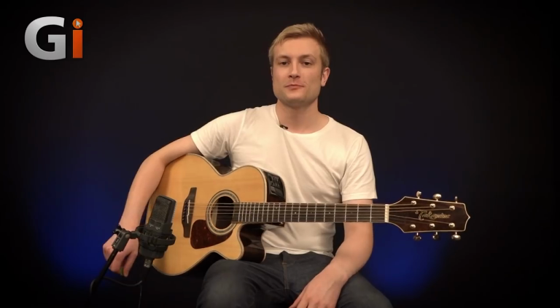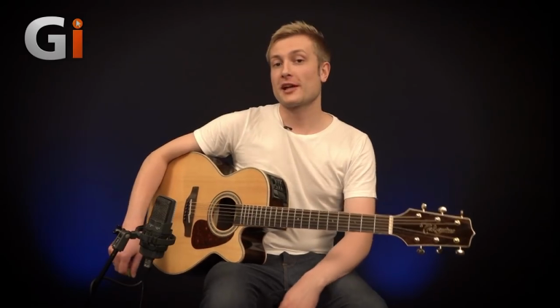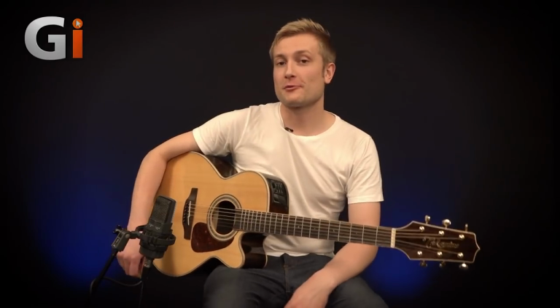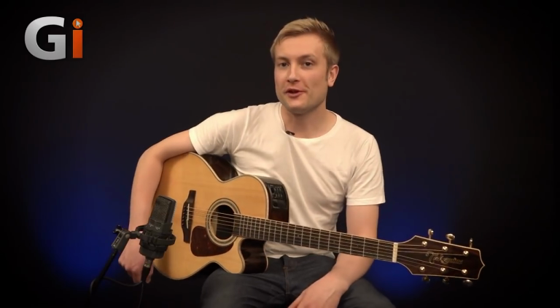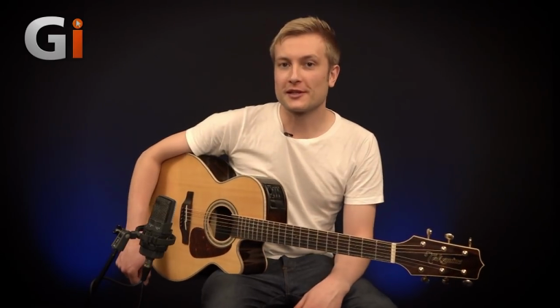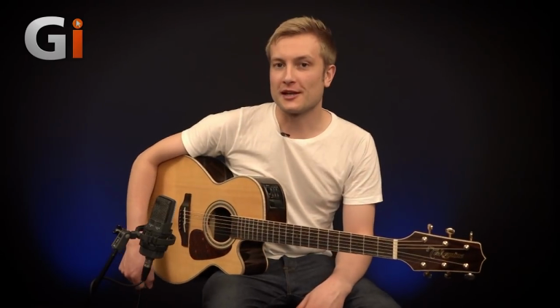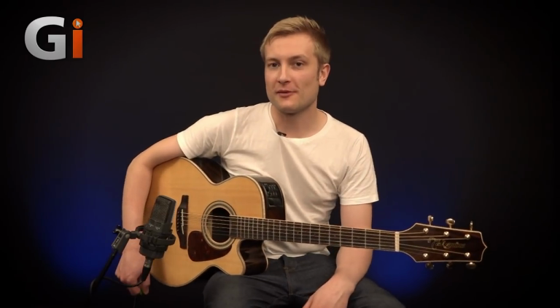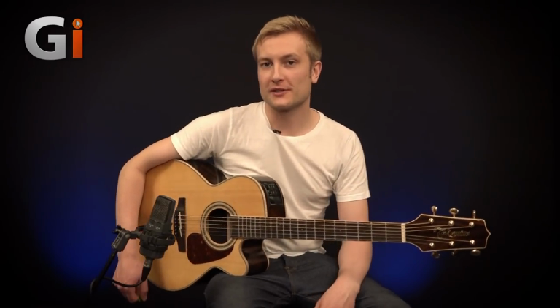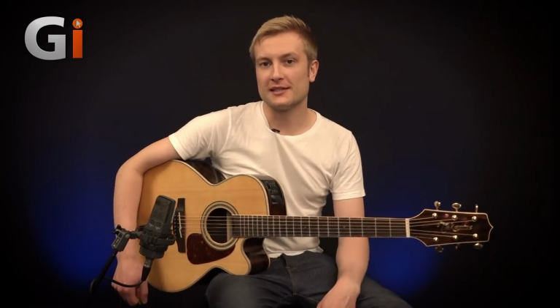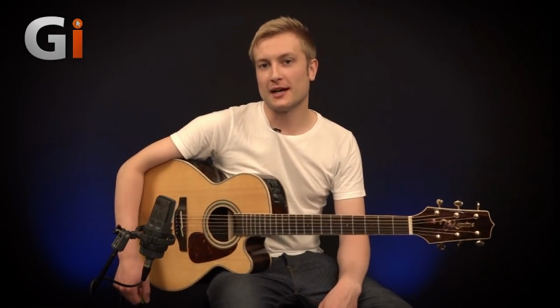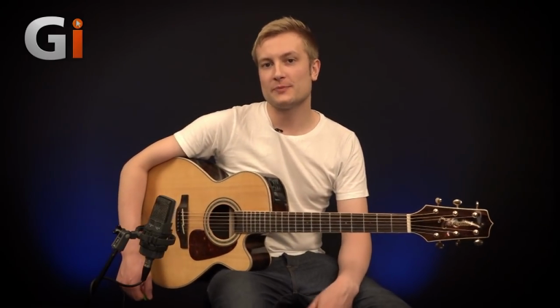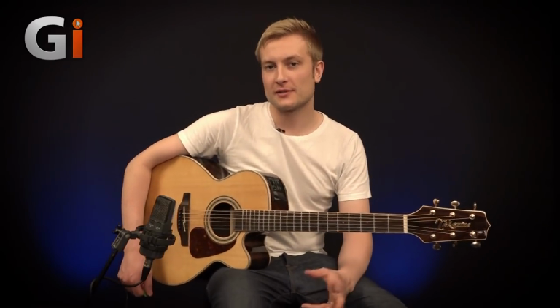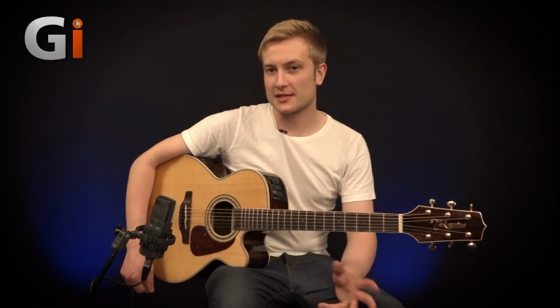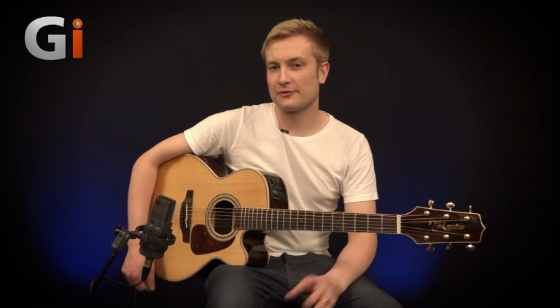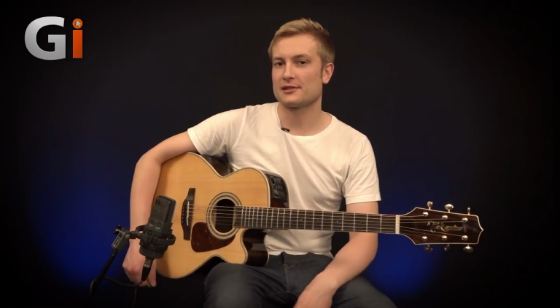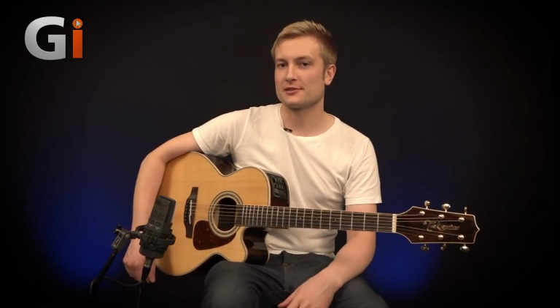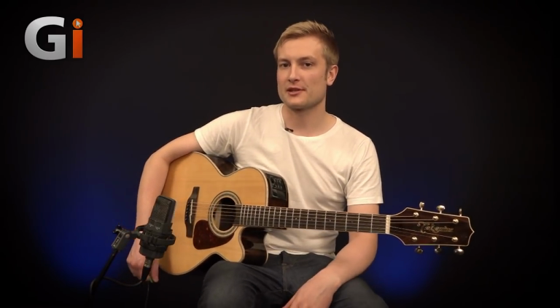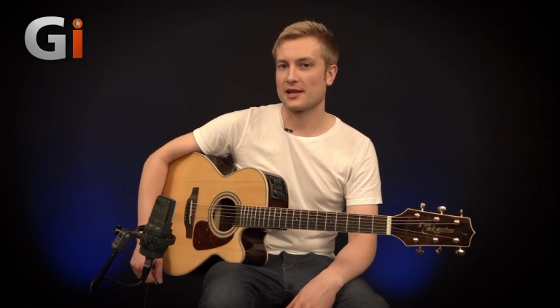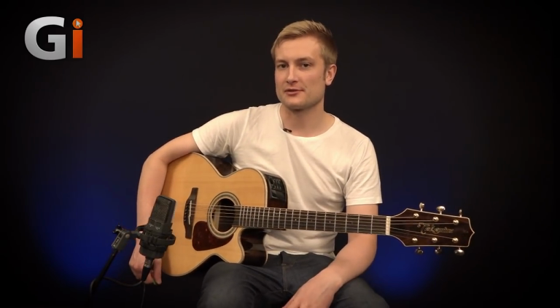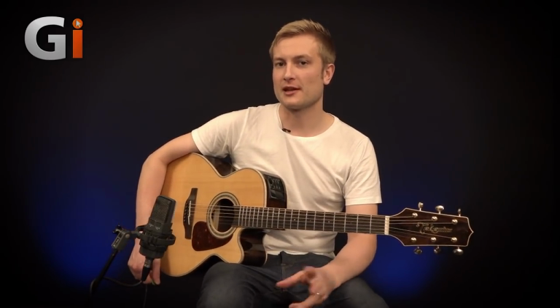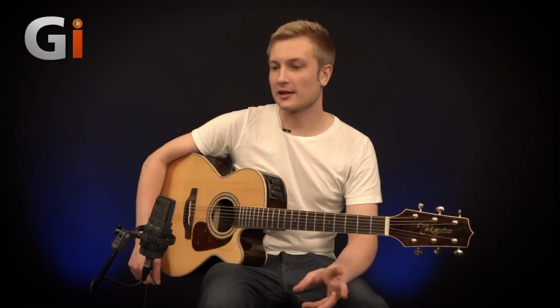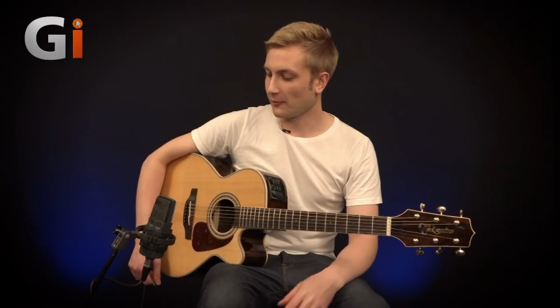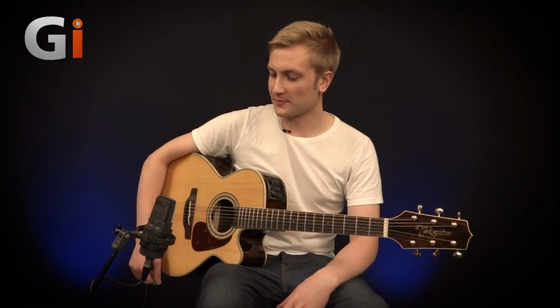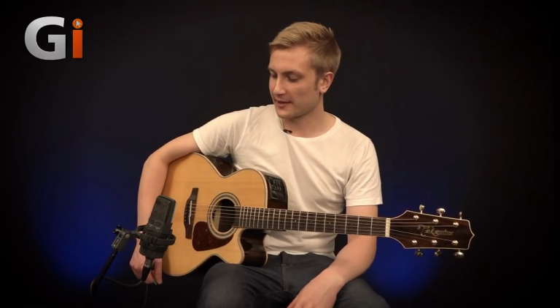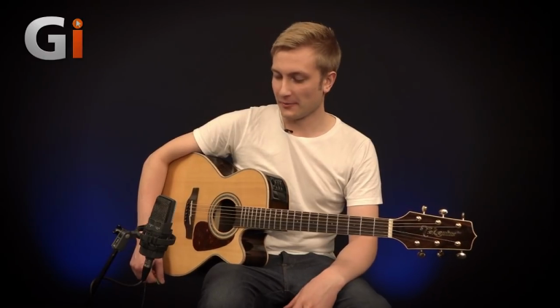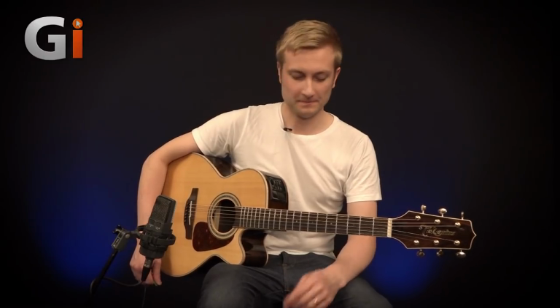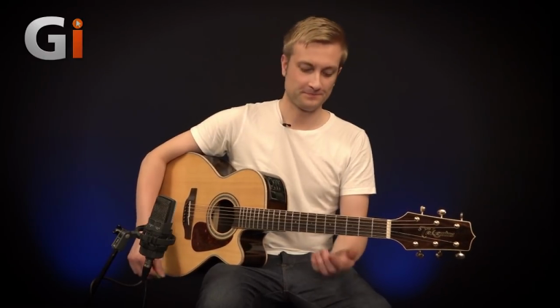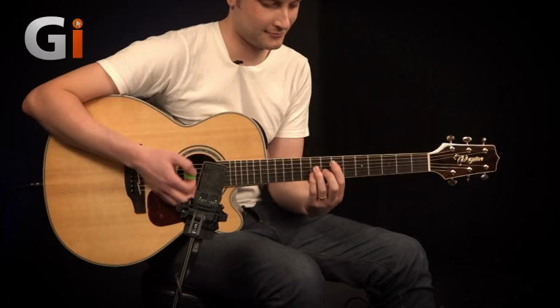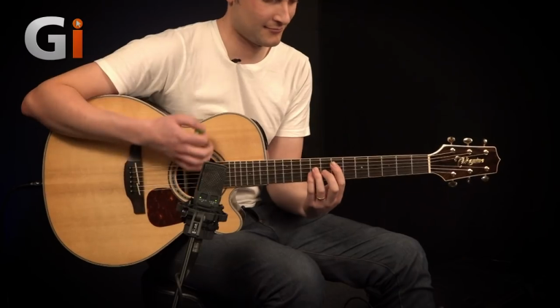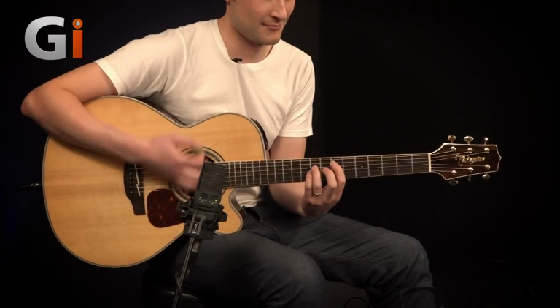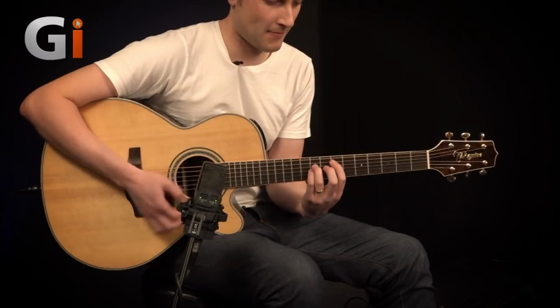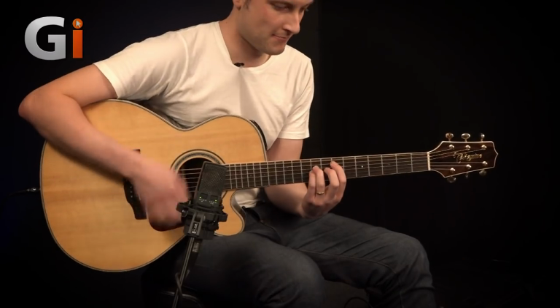So we've heard the guitar plugged in DI'd, but let's have a listen to what it sounds like when it's mic'd up.